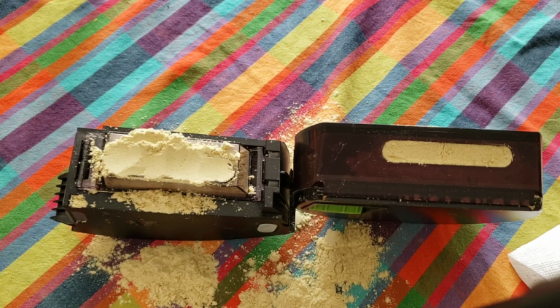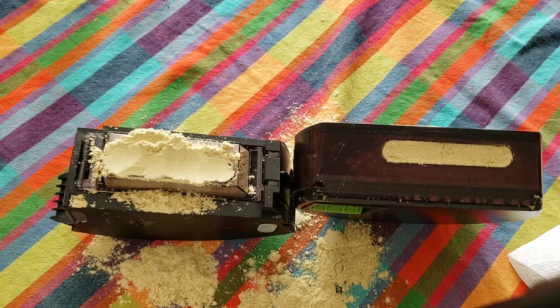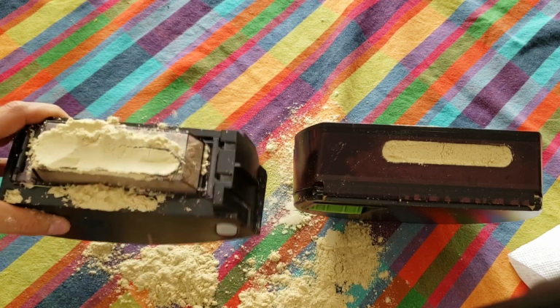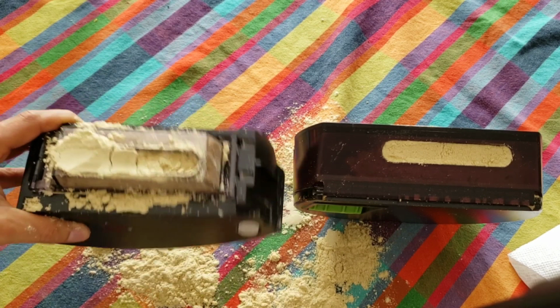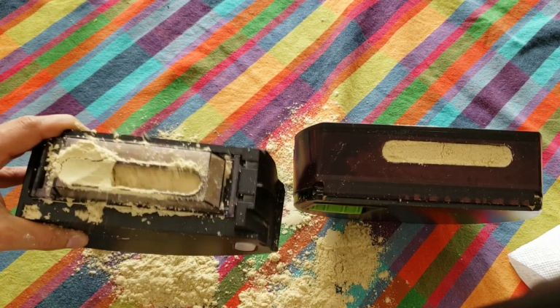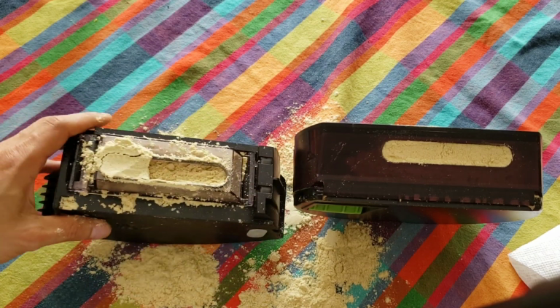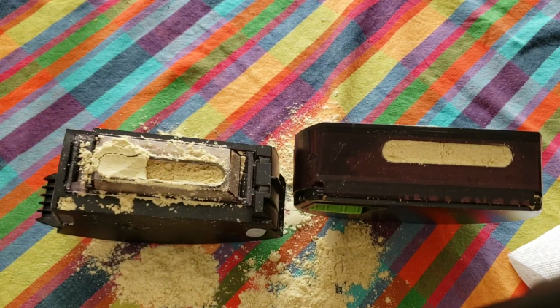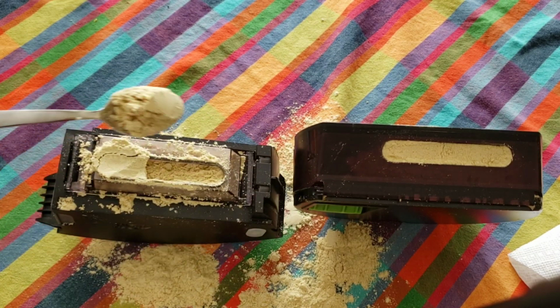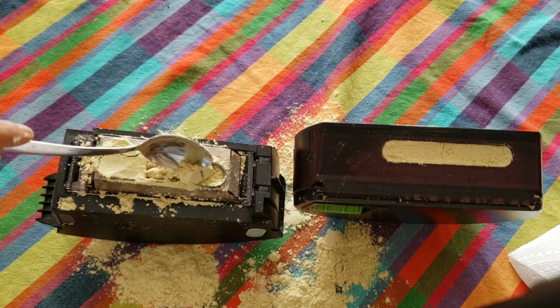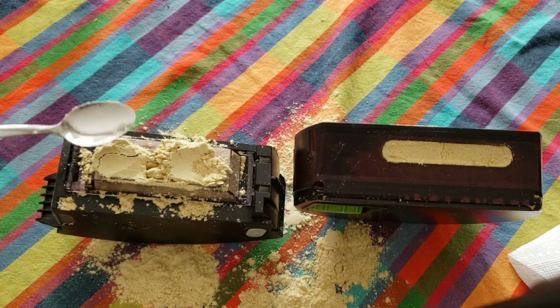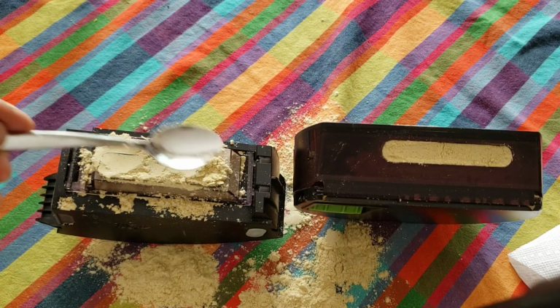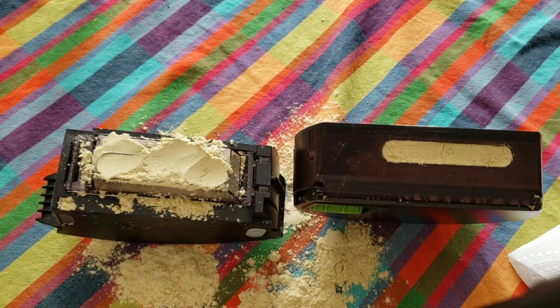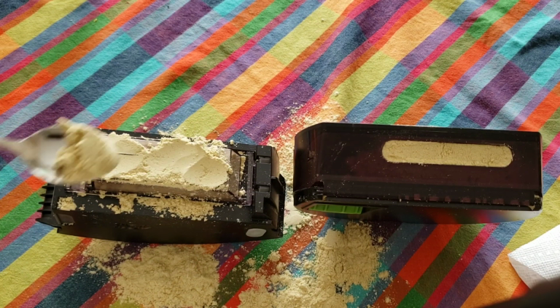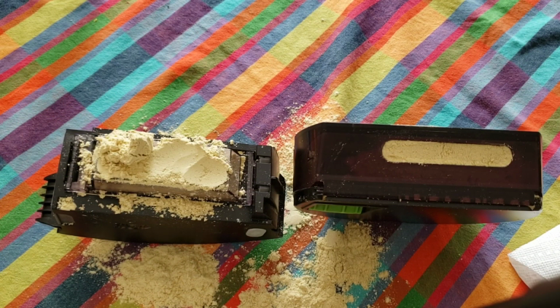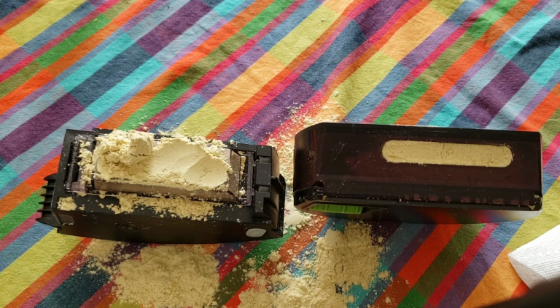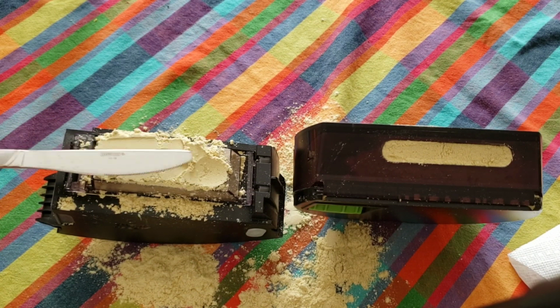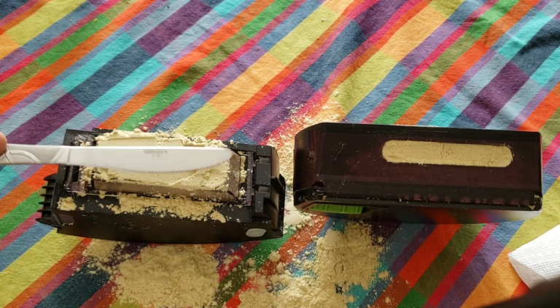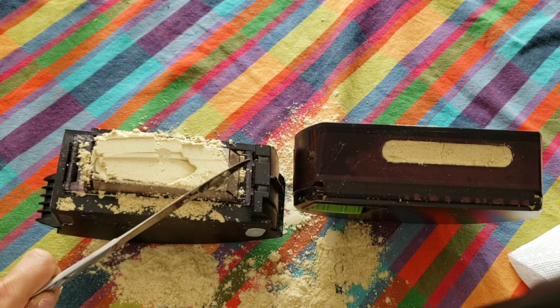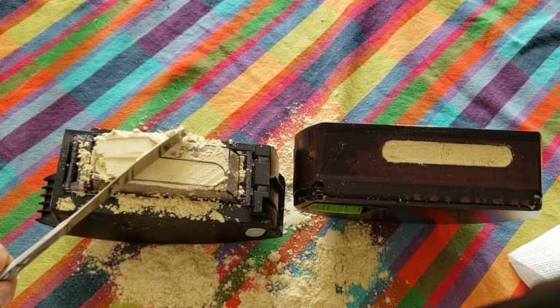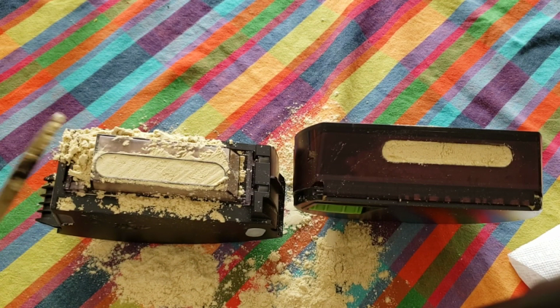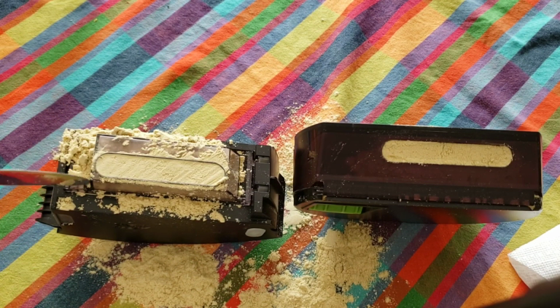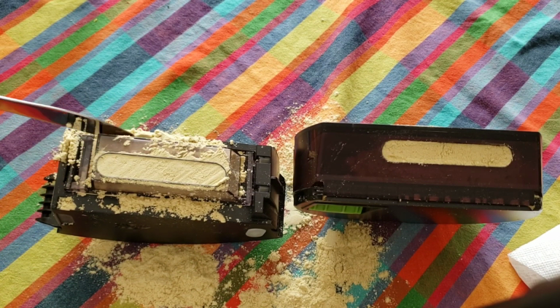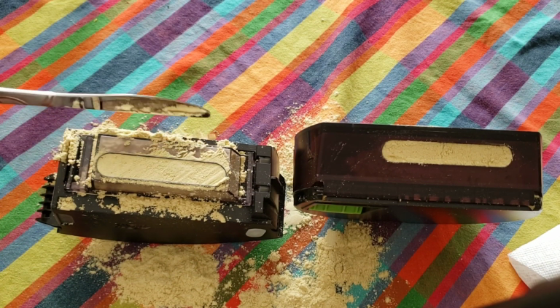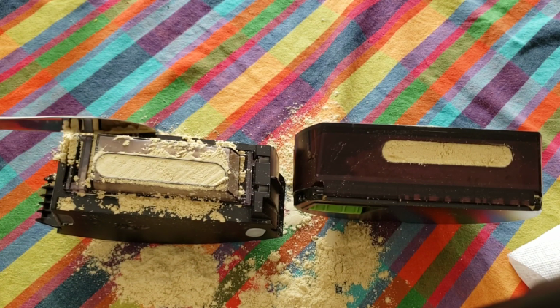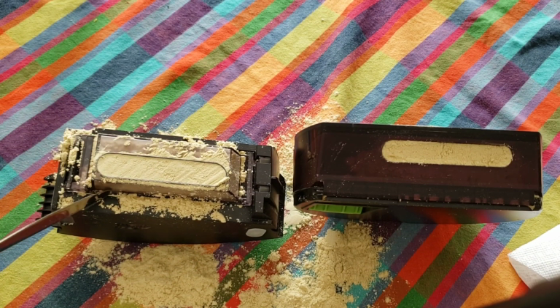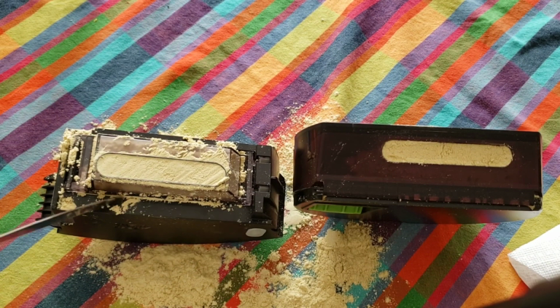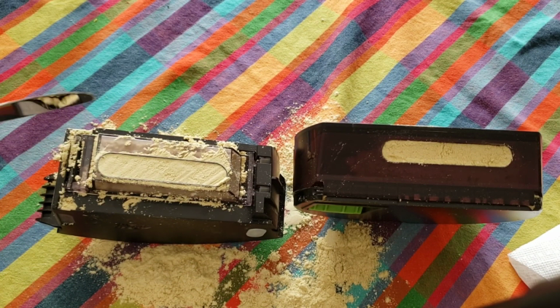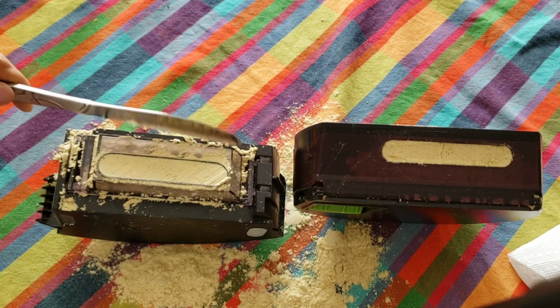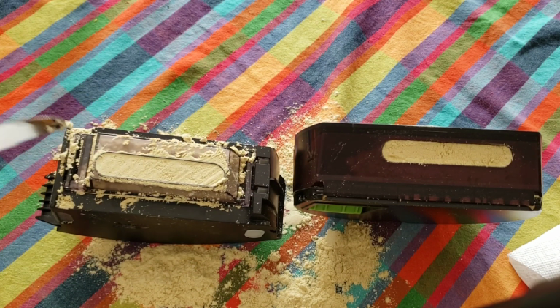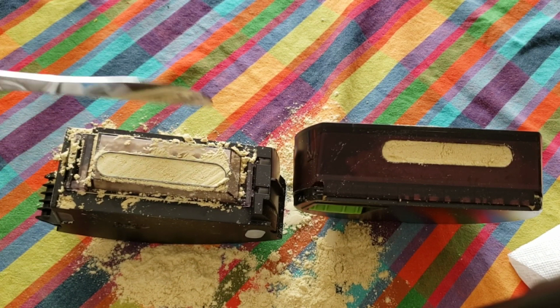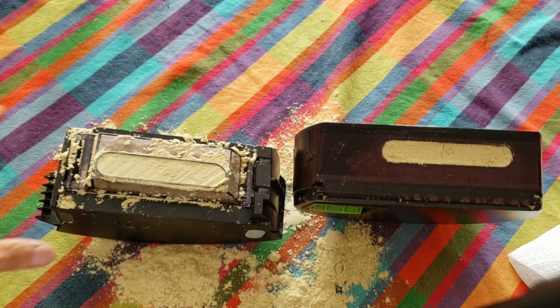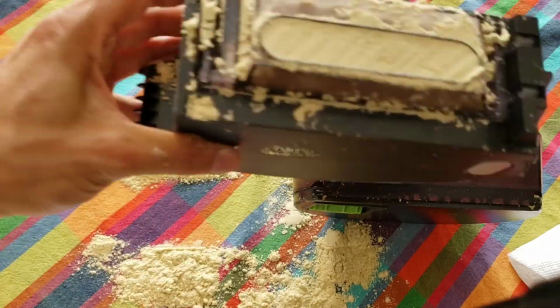I'm almost done with the powder test, so let's go ahead and scrape off the excess and see how much these bins can hold.